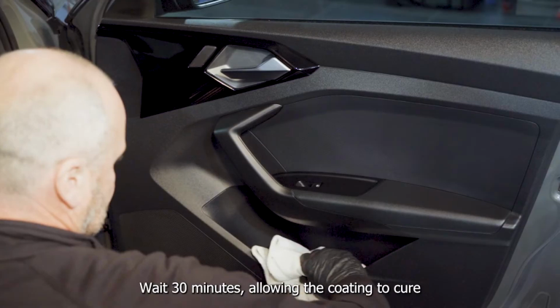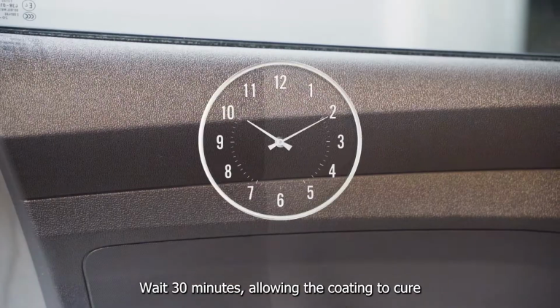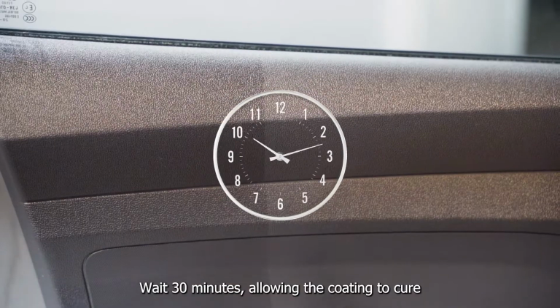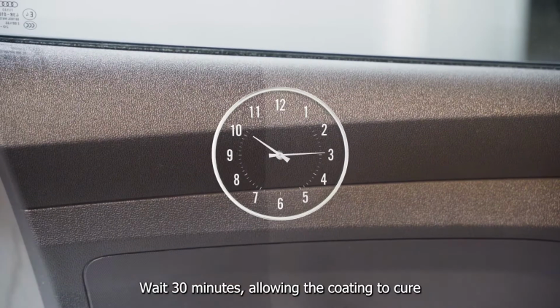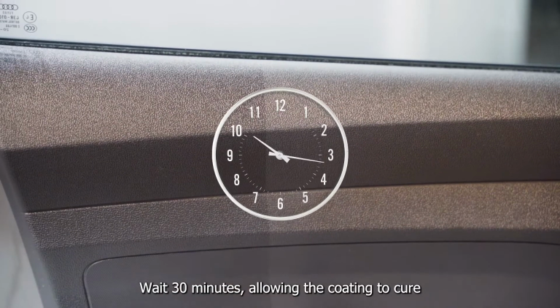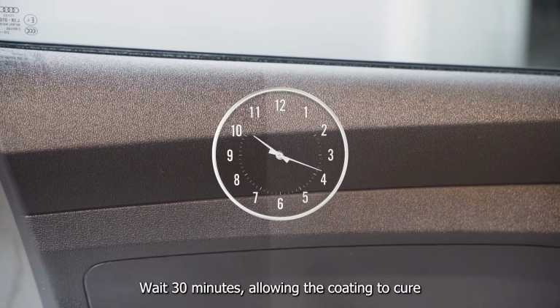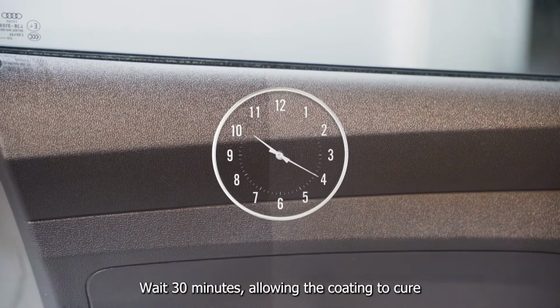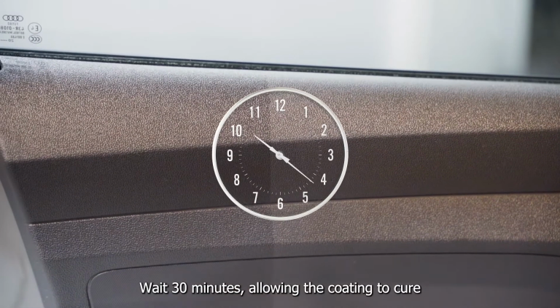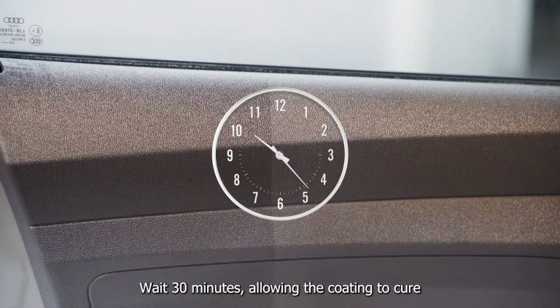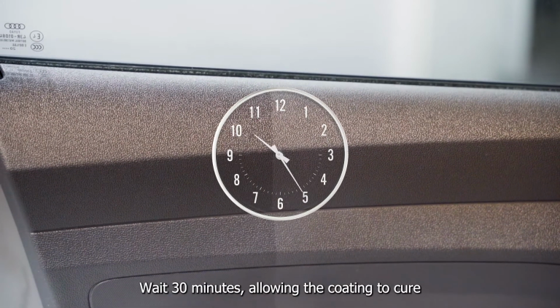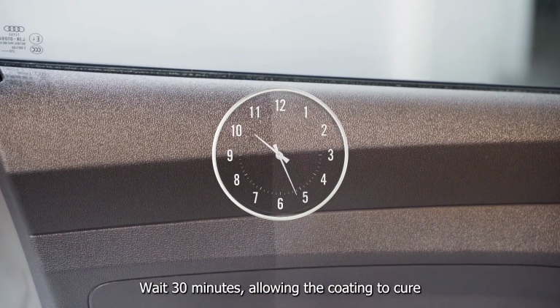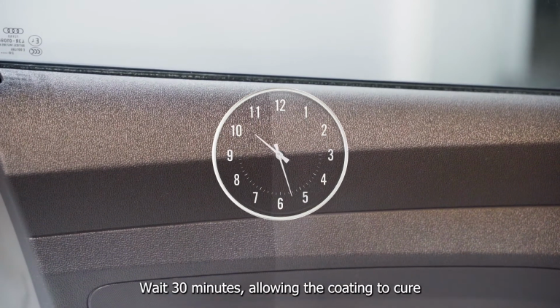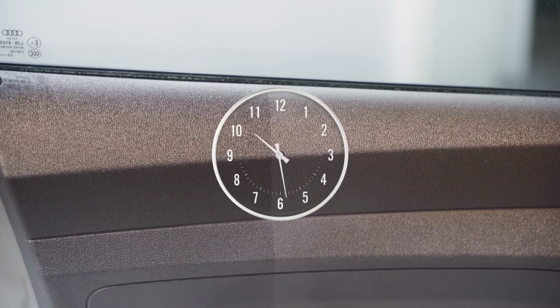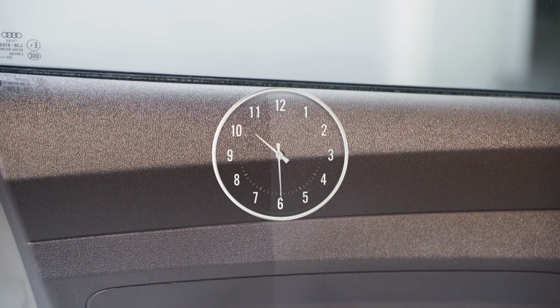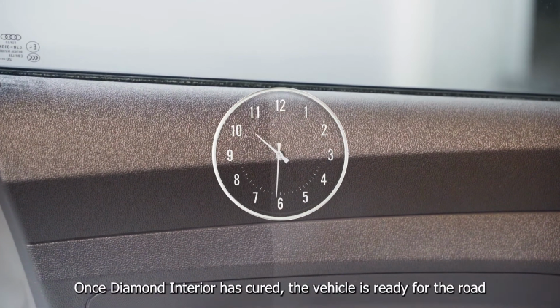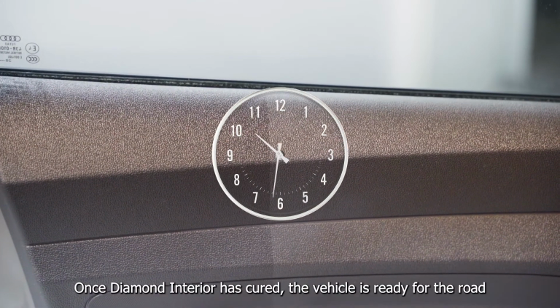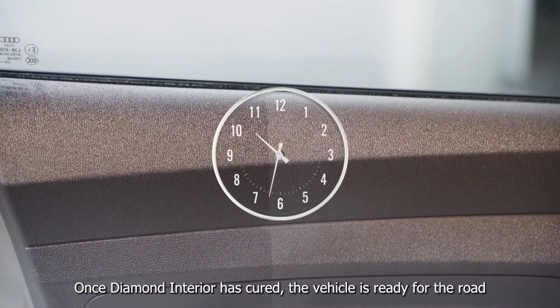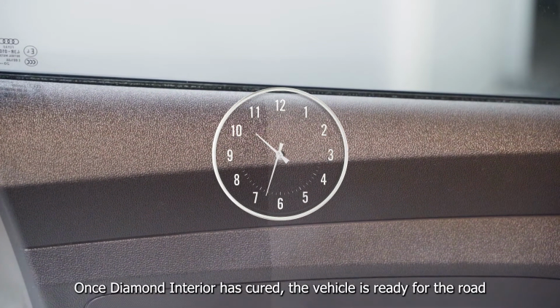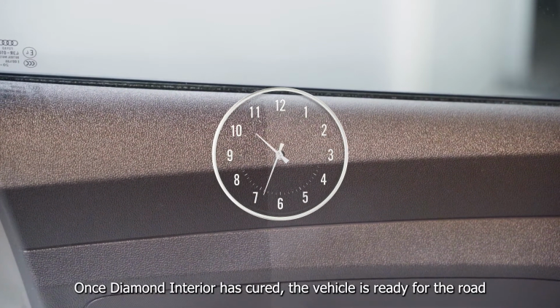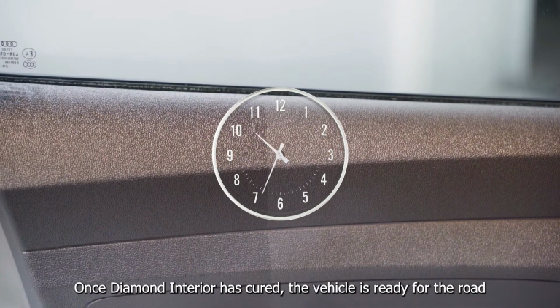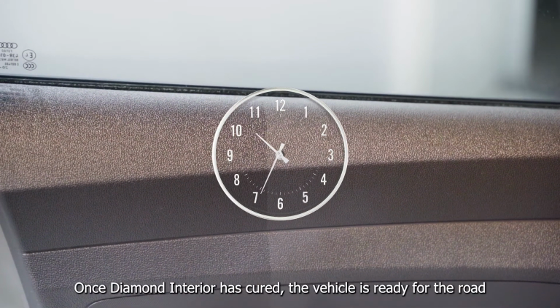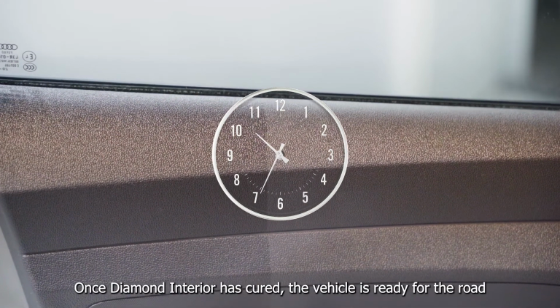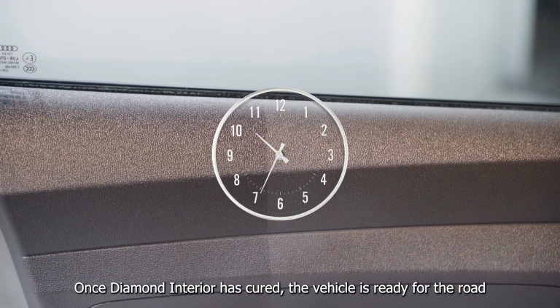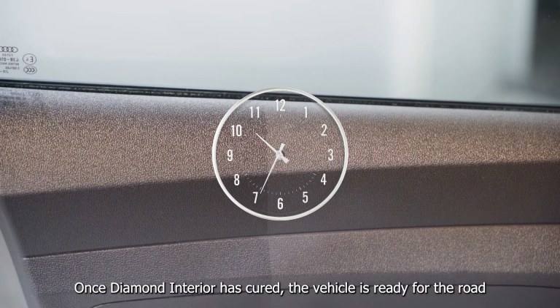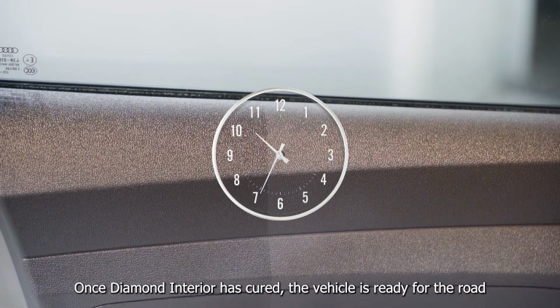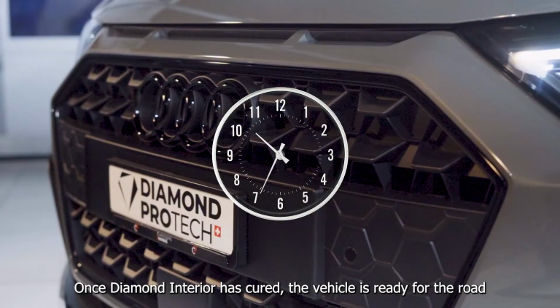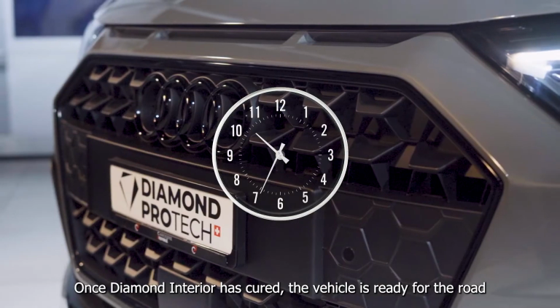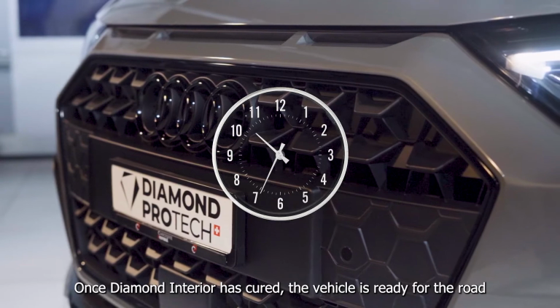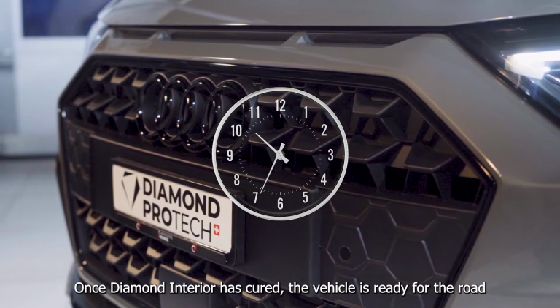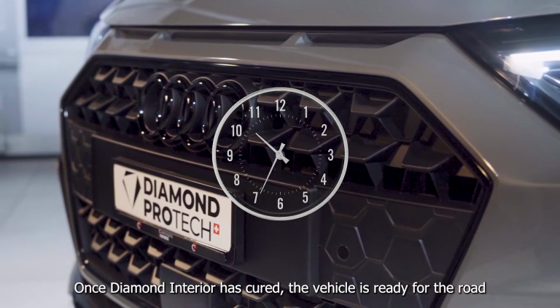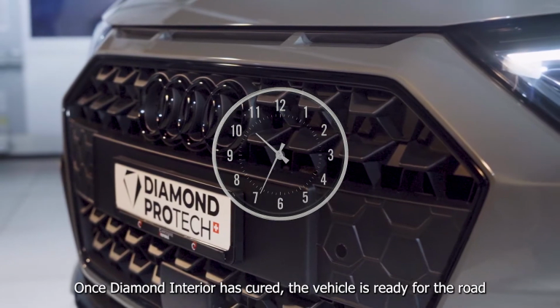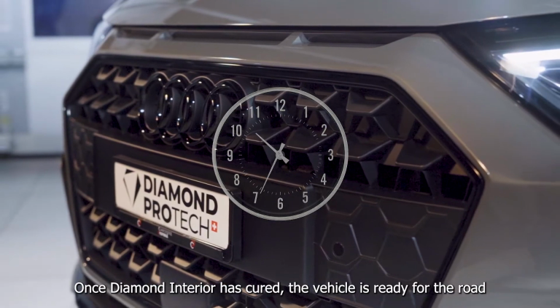Wait 30 minutes allowing the coating to cure. Once Diamond Interior has cured, the vehicle is ready for the road.